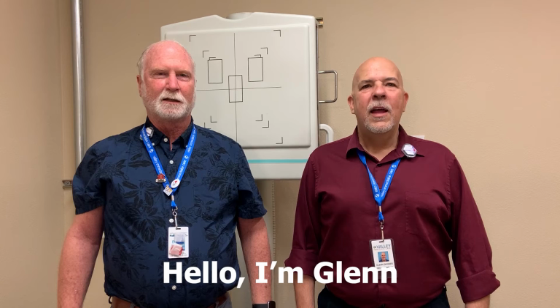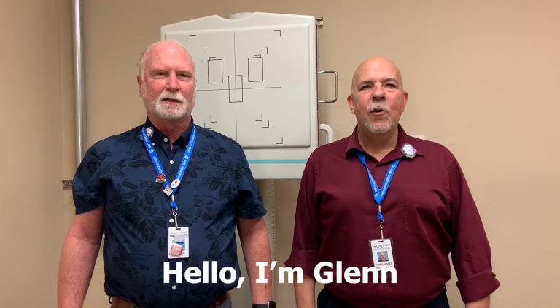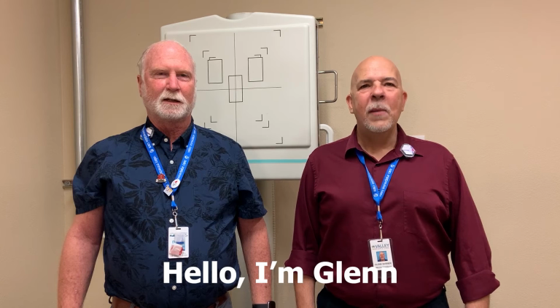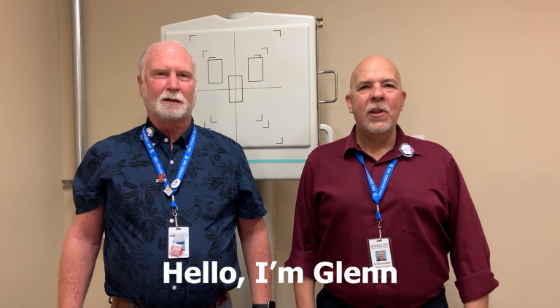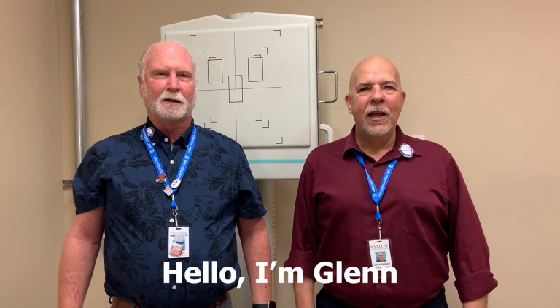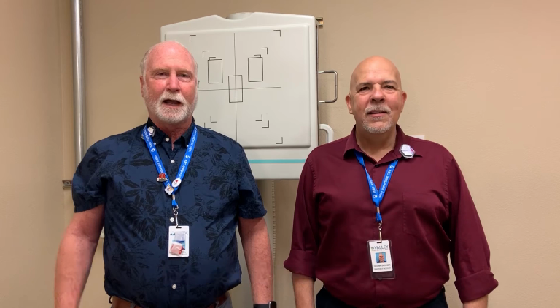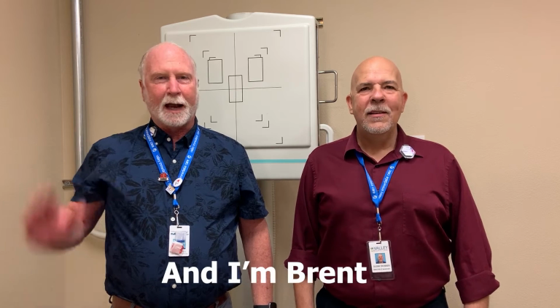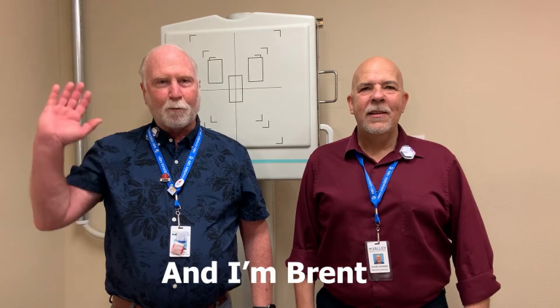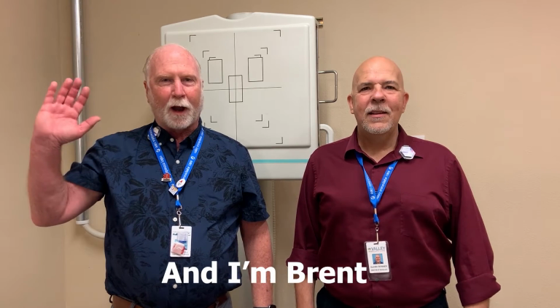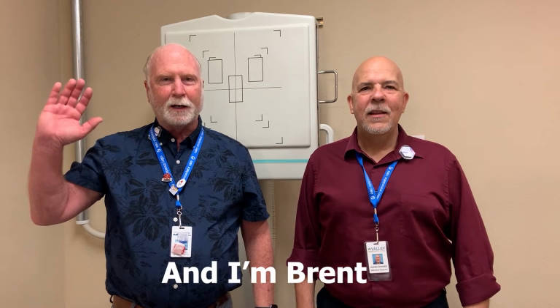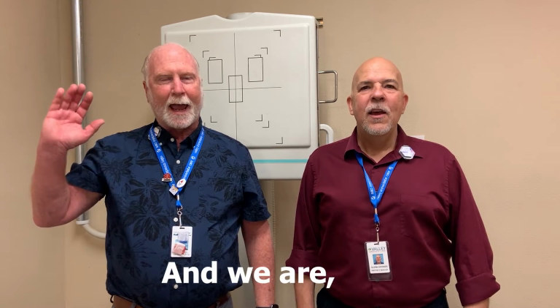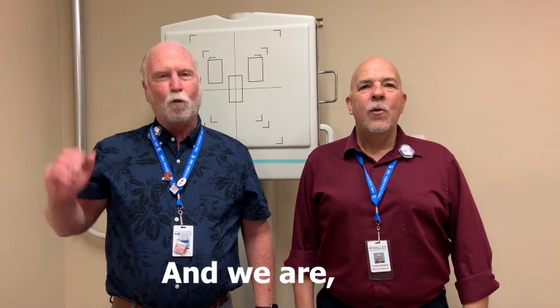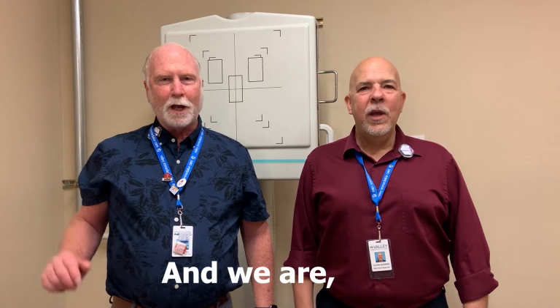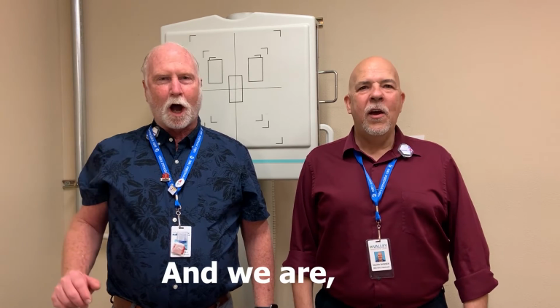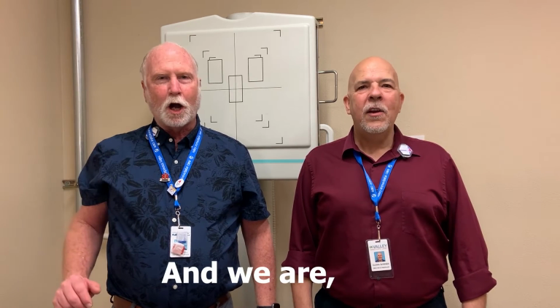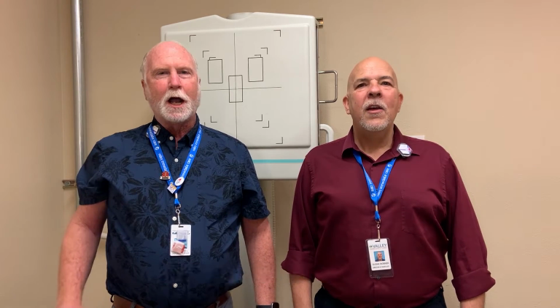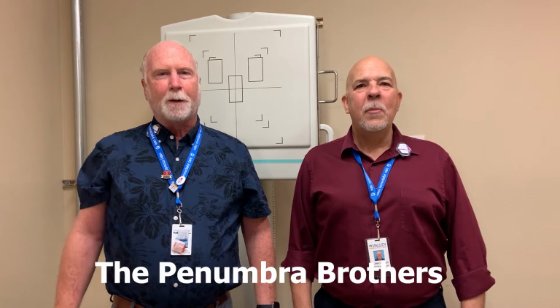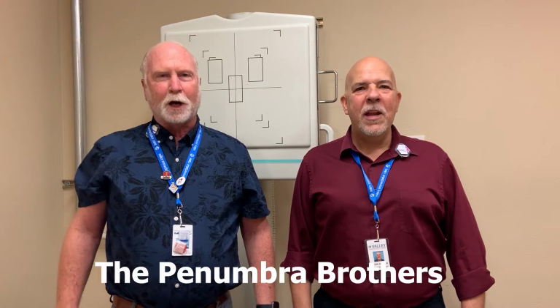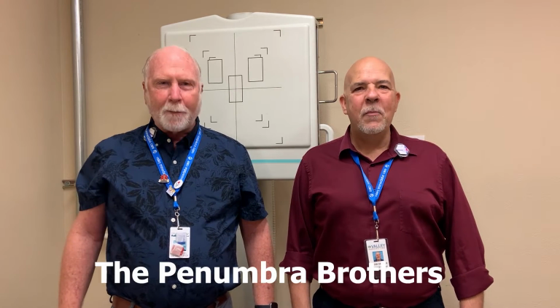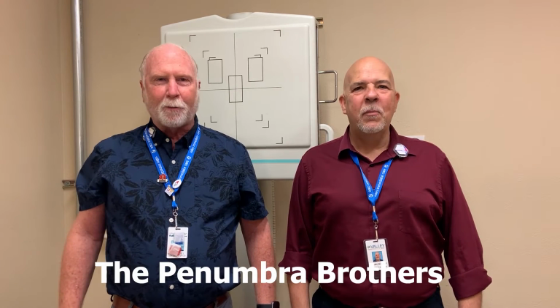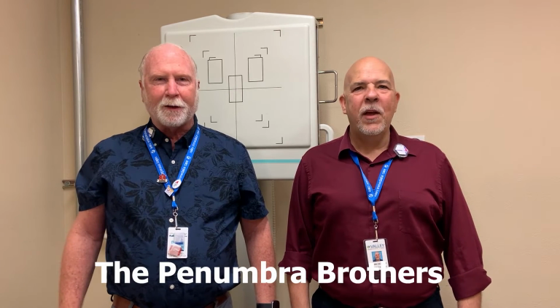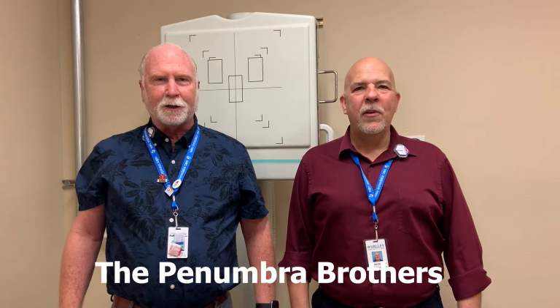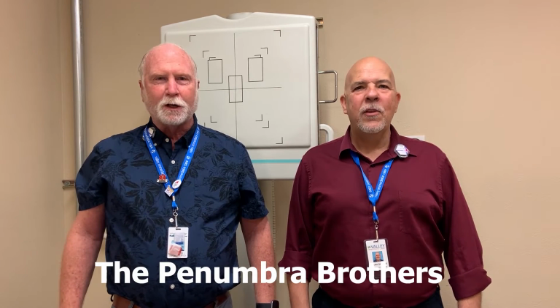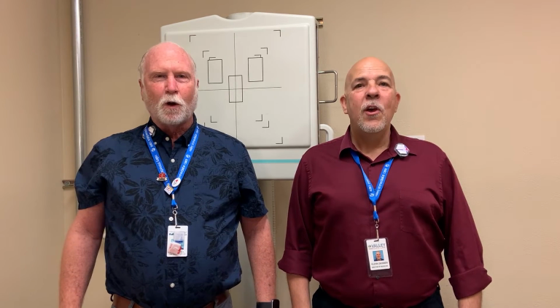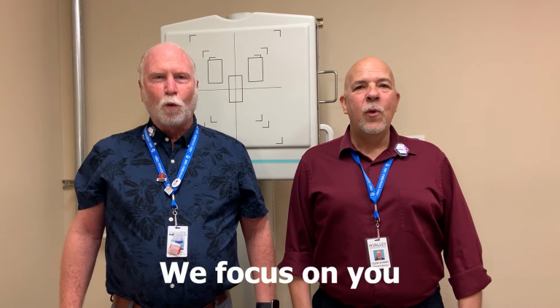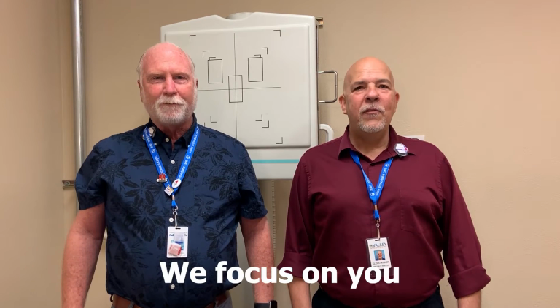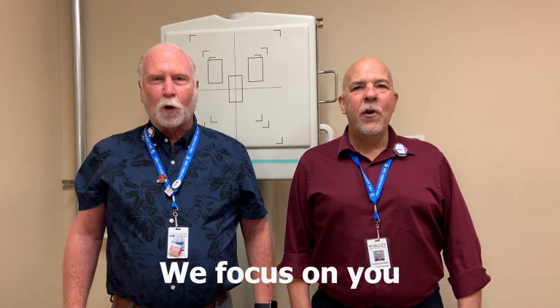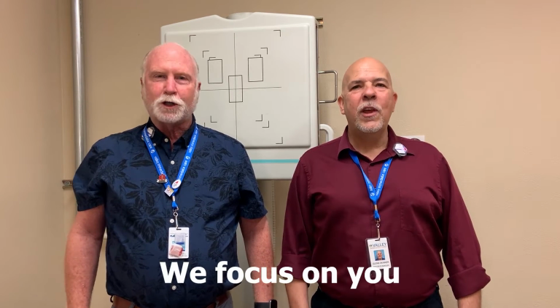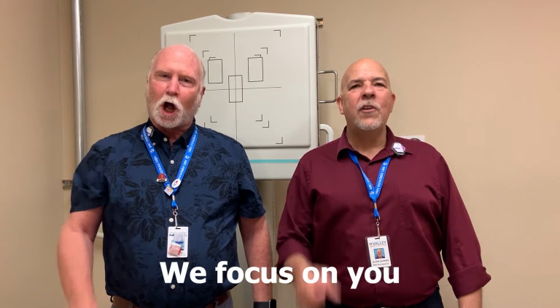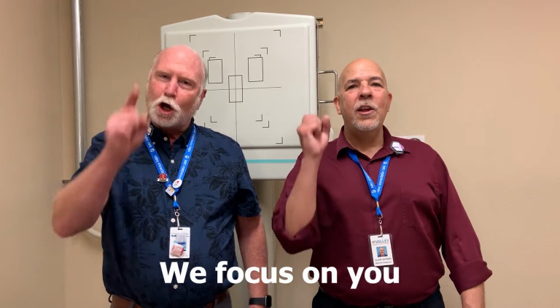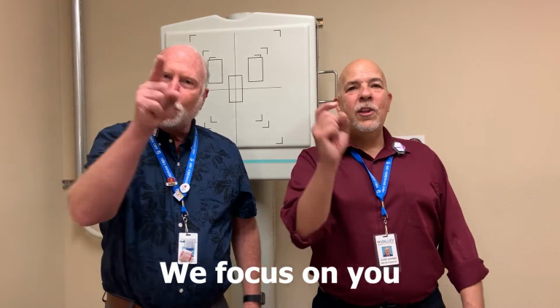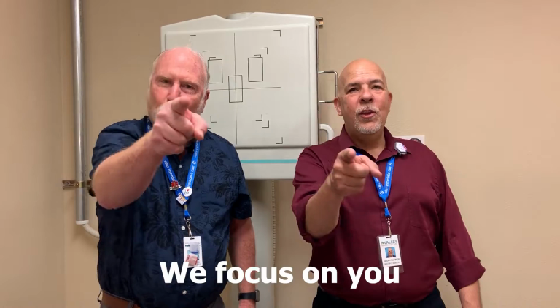Hello, I'm Glenn, and I'm Brent, and we are the Penumbra Brothers. We focus on you.